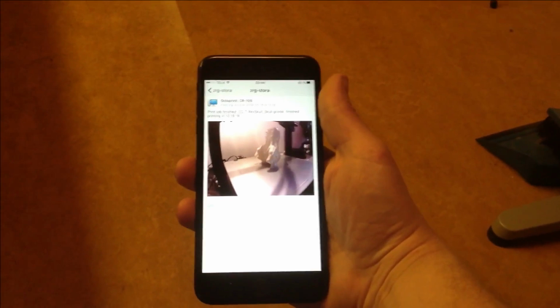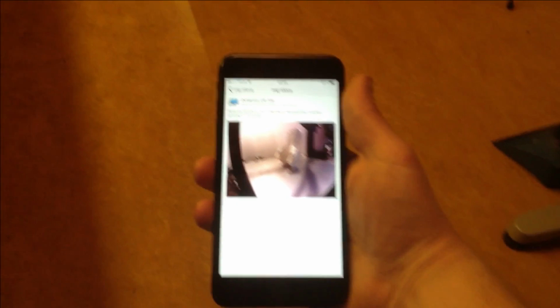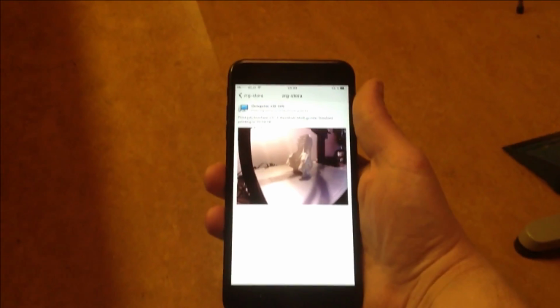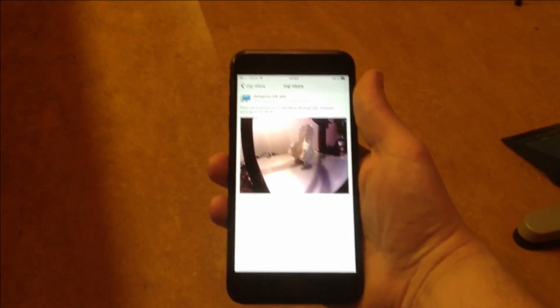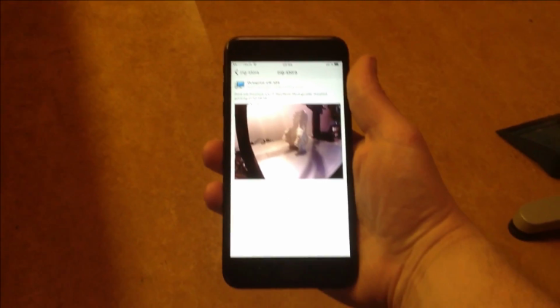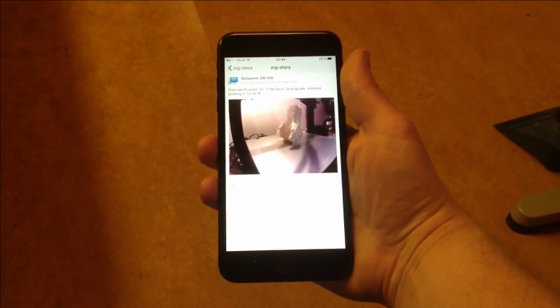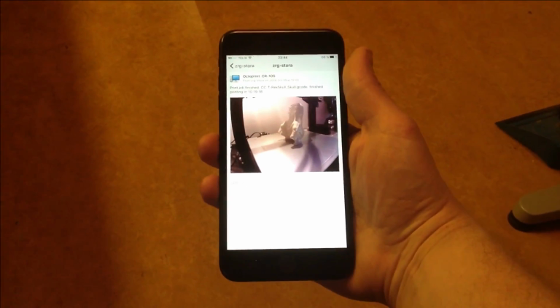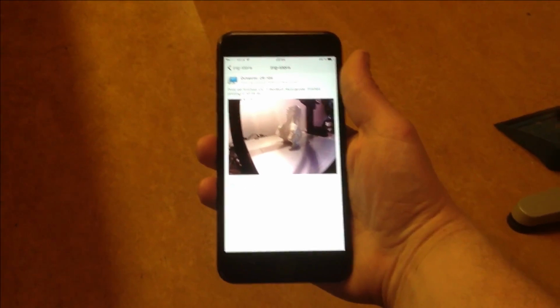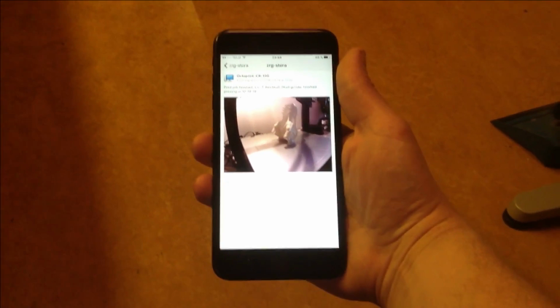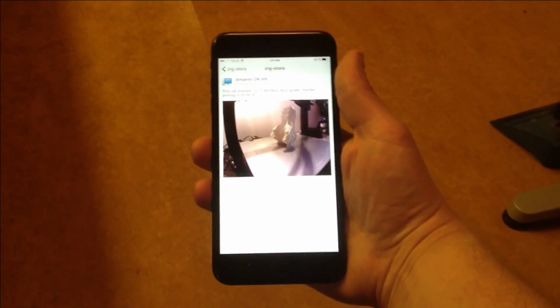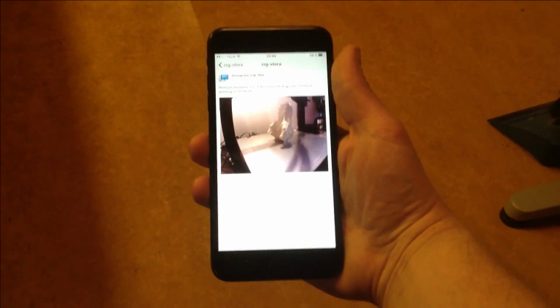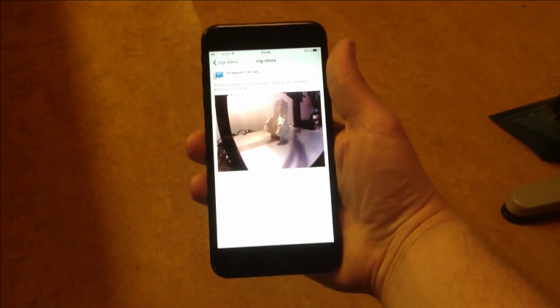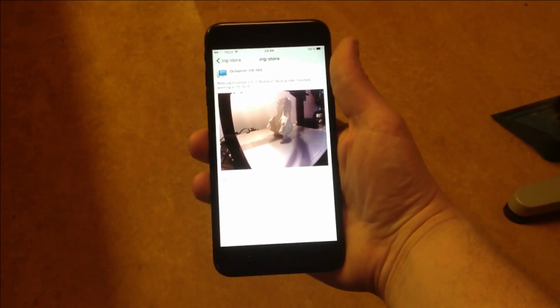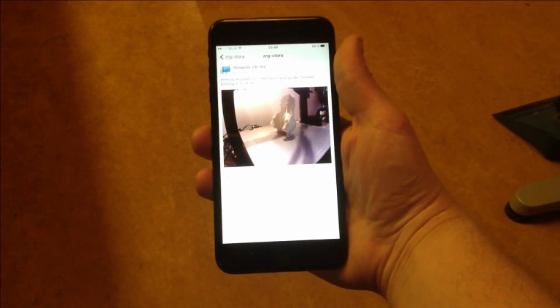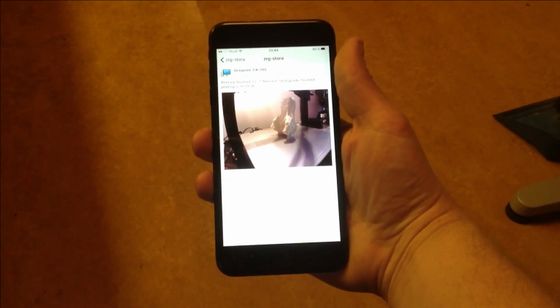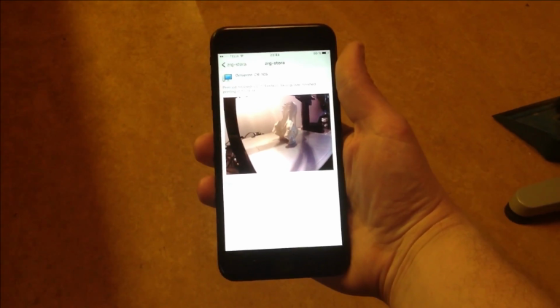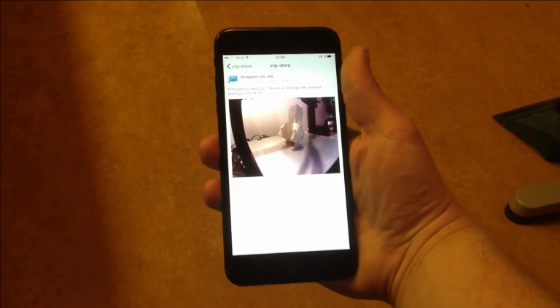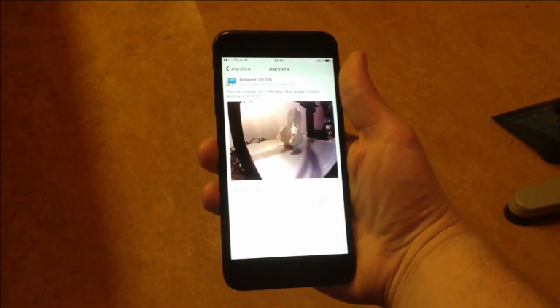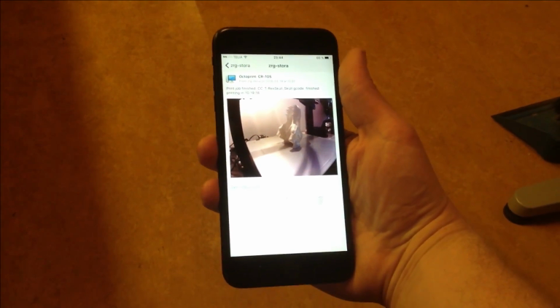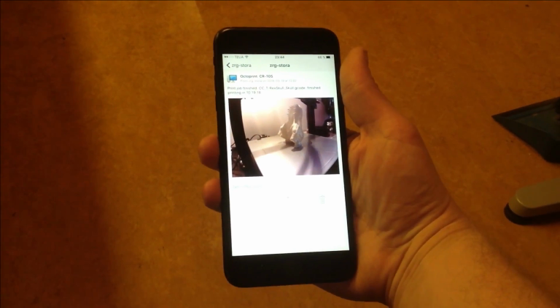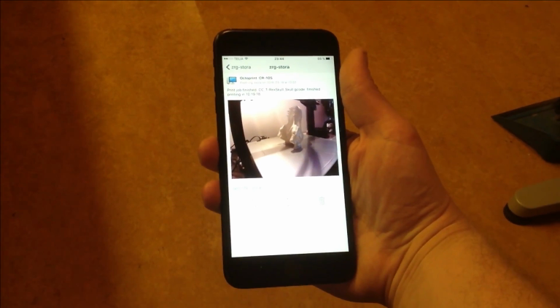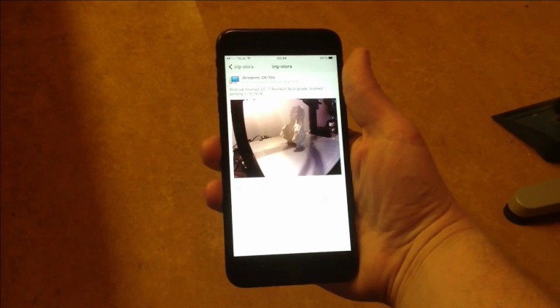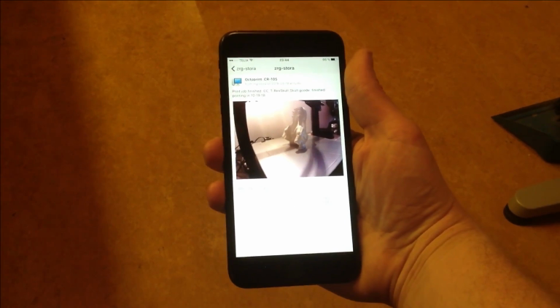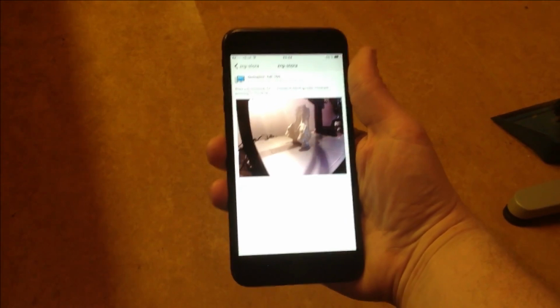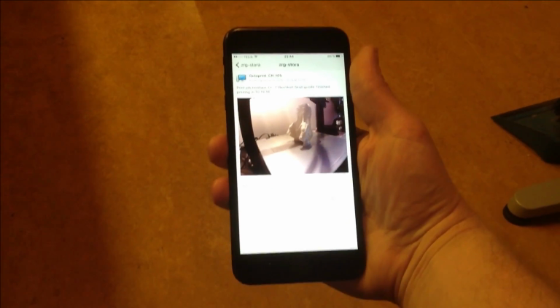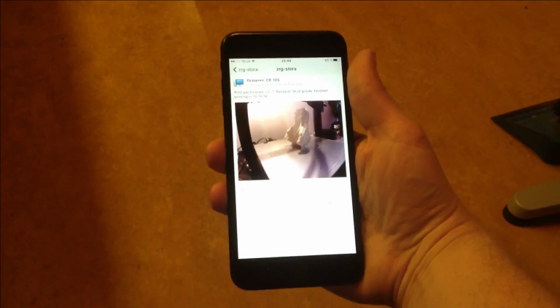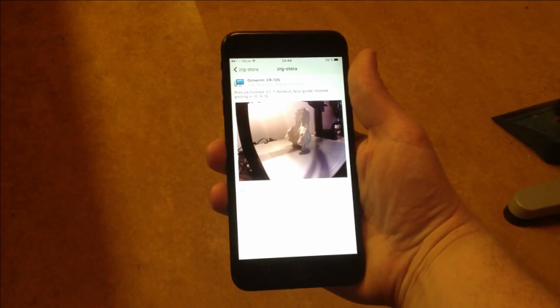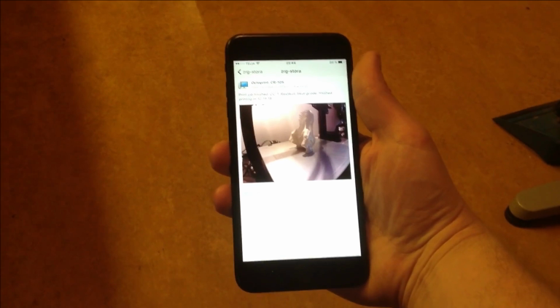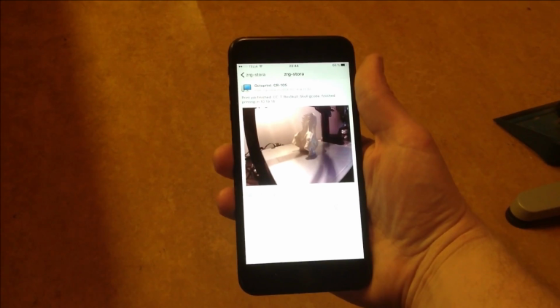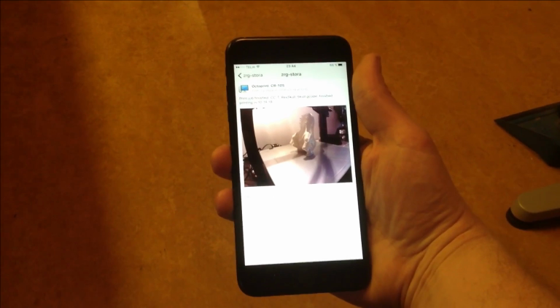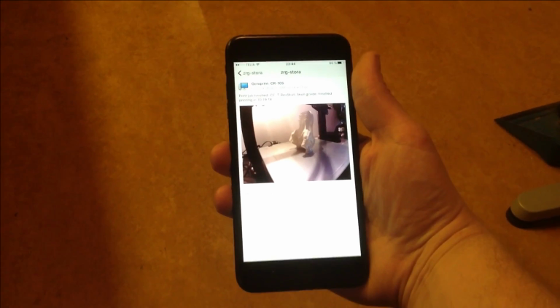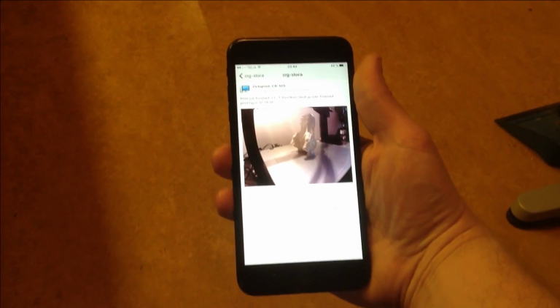And when the print is done, I receive a message on my phone.